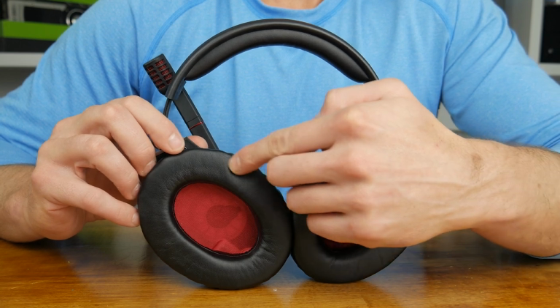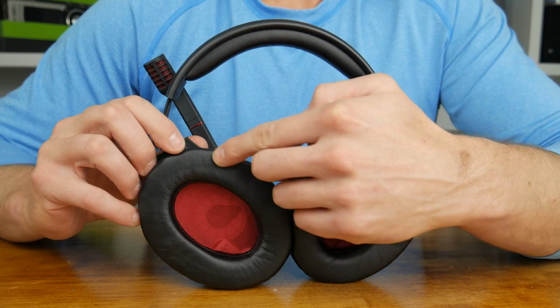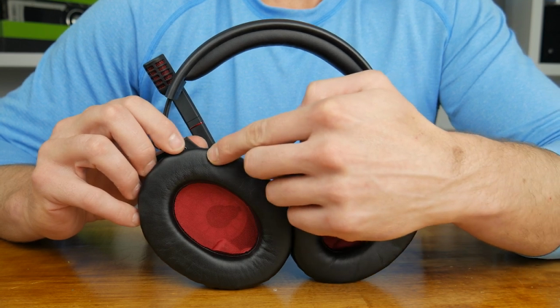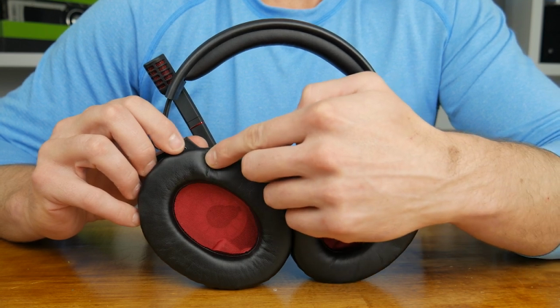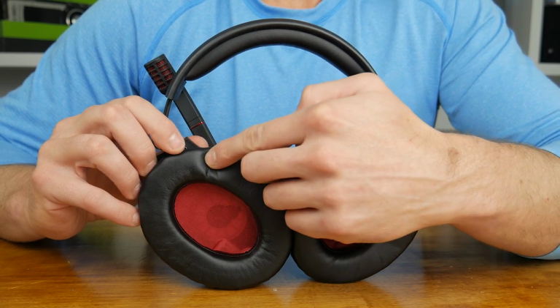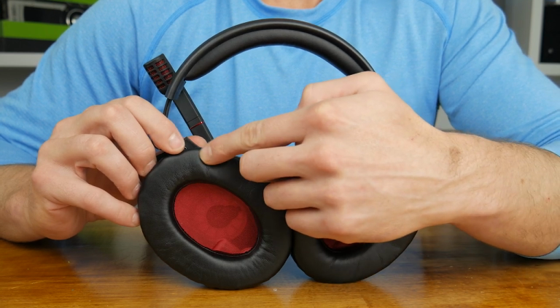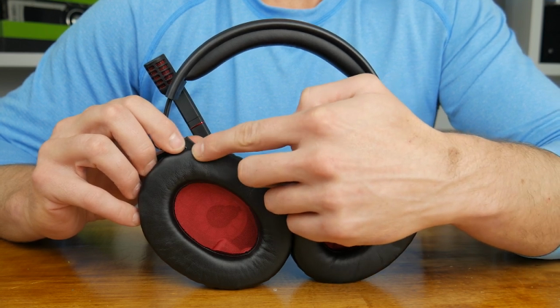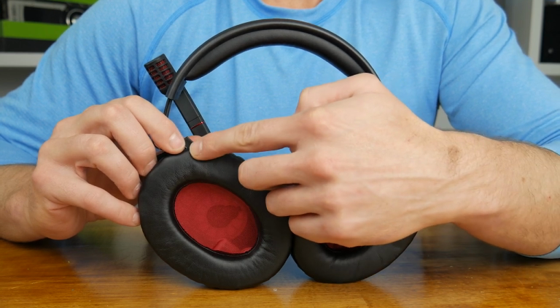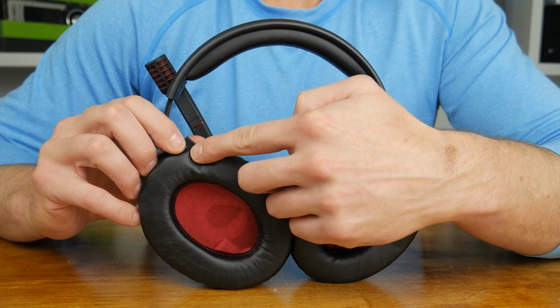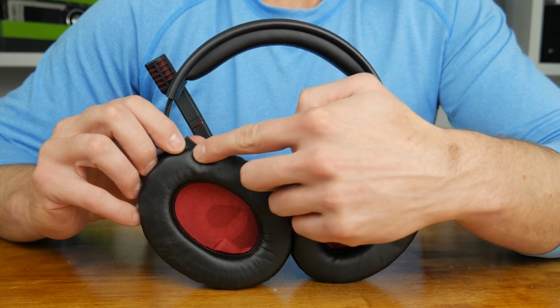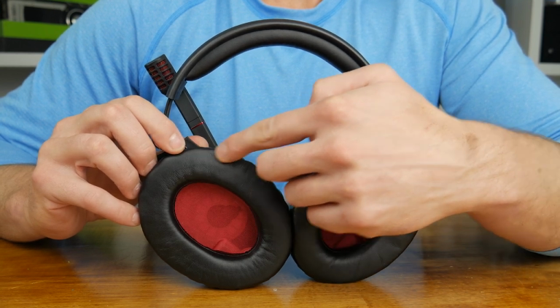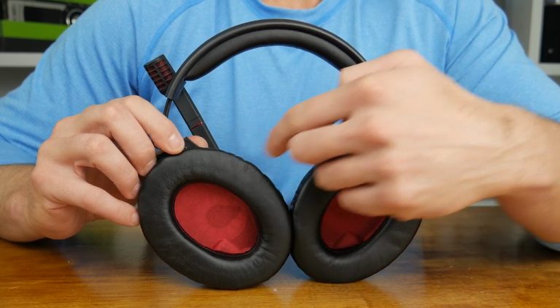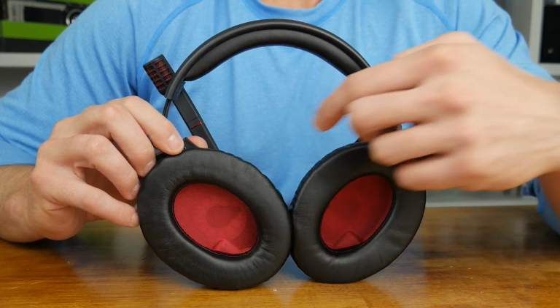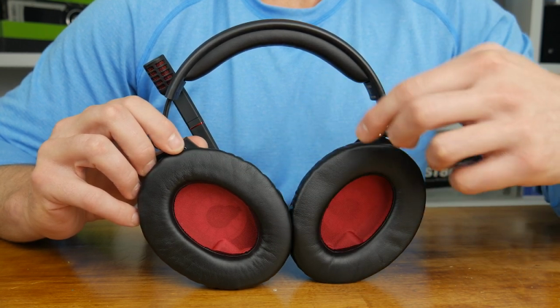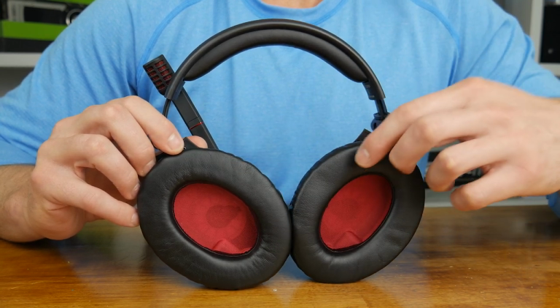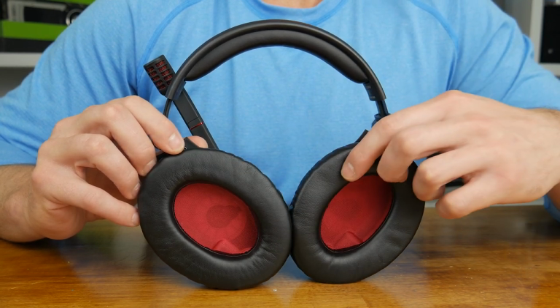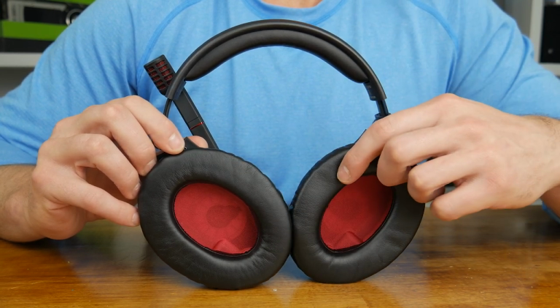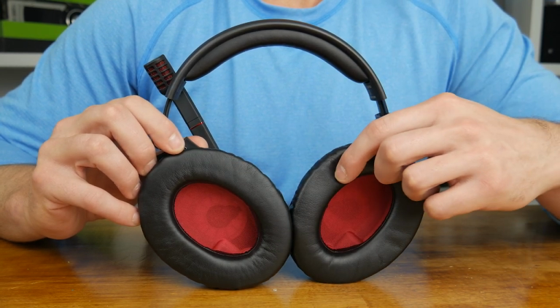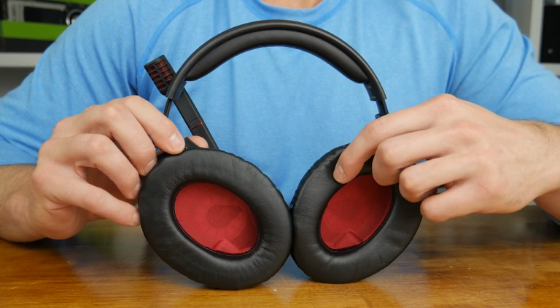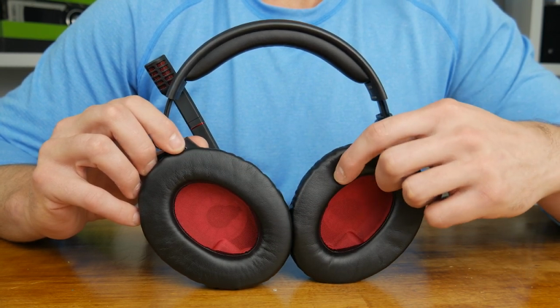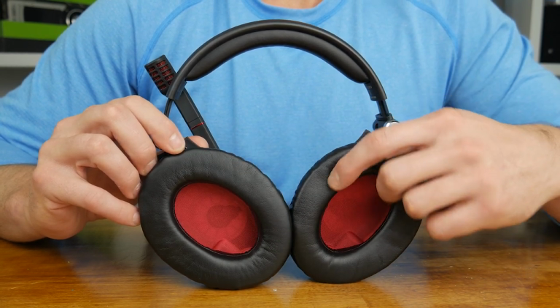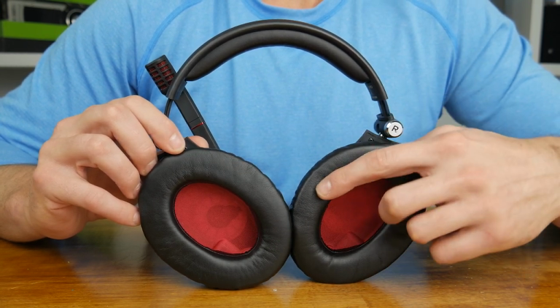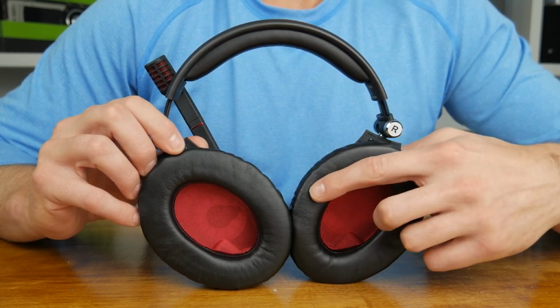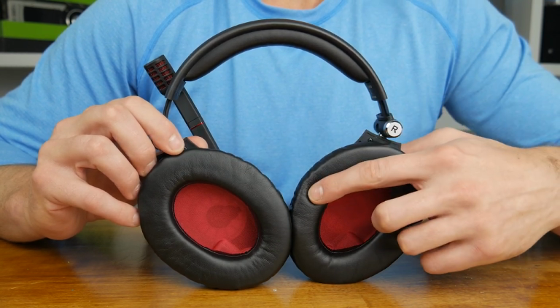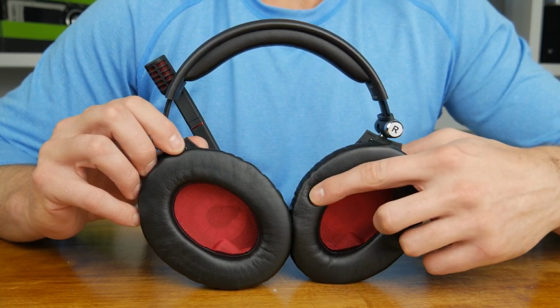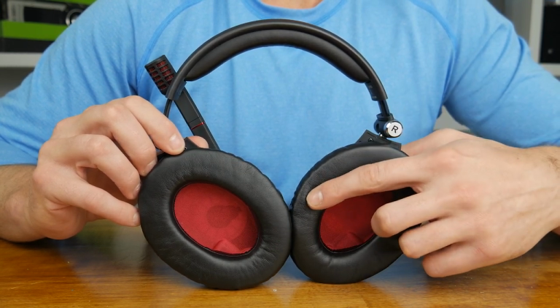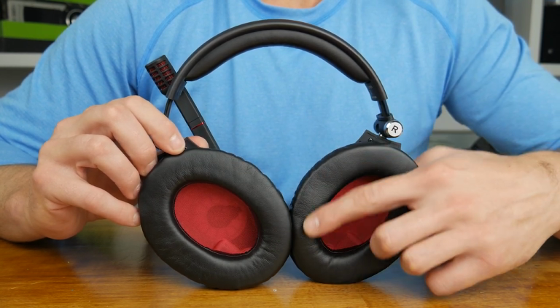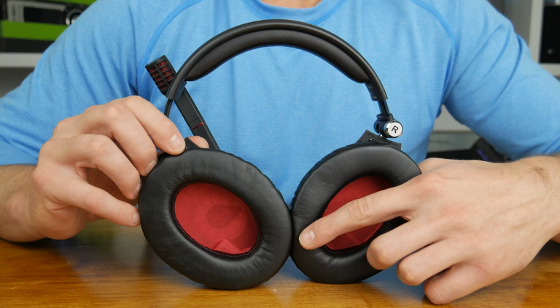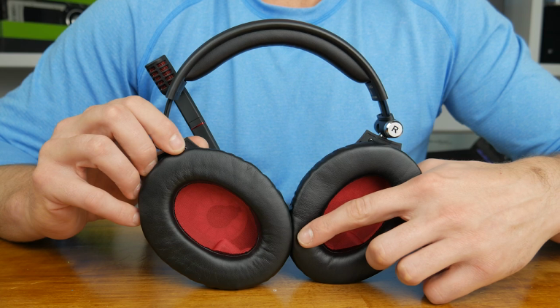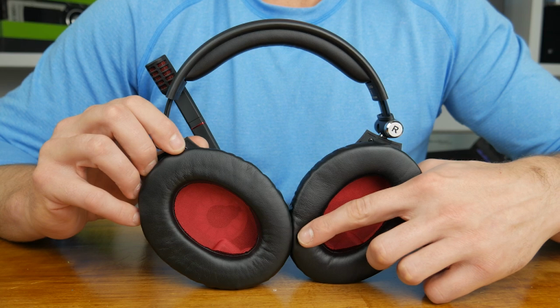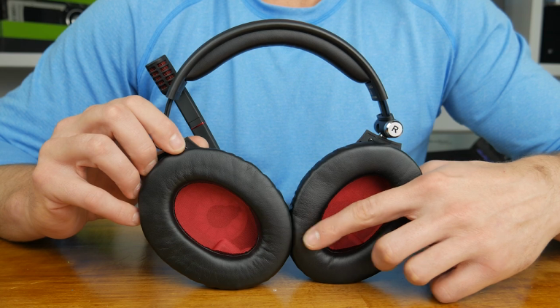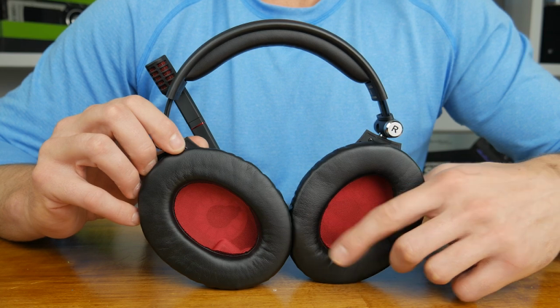This feels okay and it might suit those who get hot and sweaty whilst gaming a little better as it won't stick to your skin as much, however I much prefer the padding found on the Zero headset. Here you'll find a much softer dual layered memory foam that's wrapped in a softer touch leatherette, which feels significantly more comfortable both across the headband and especially on the ear cups themselves.